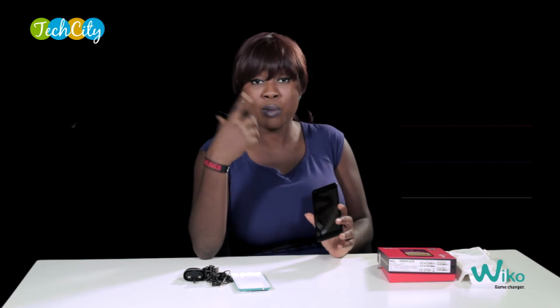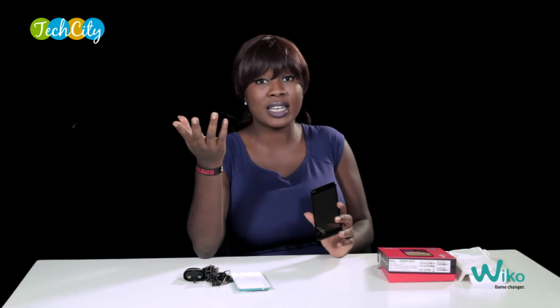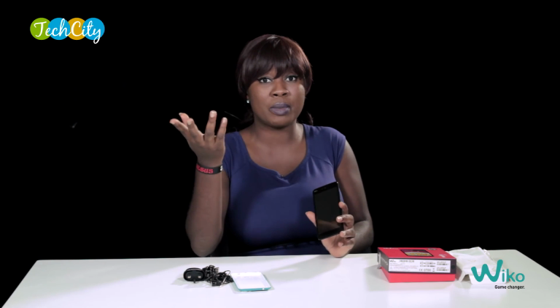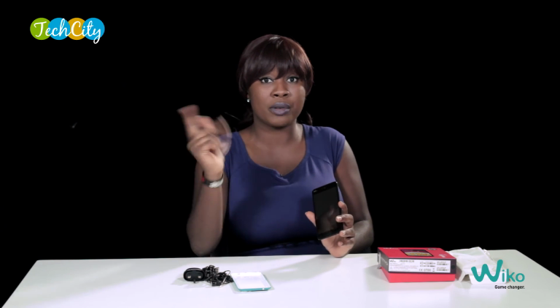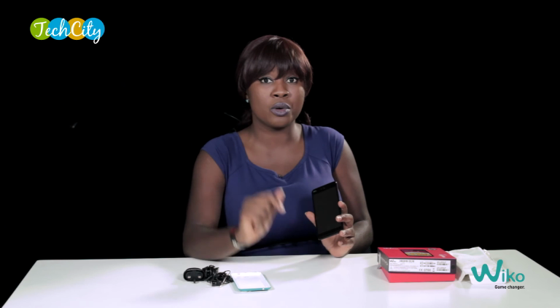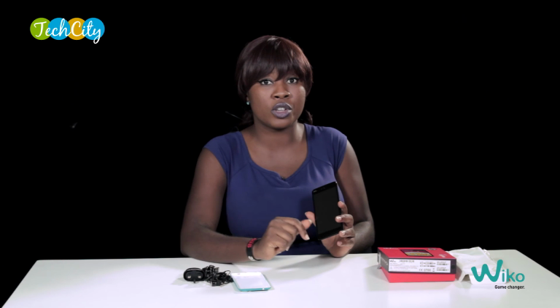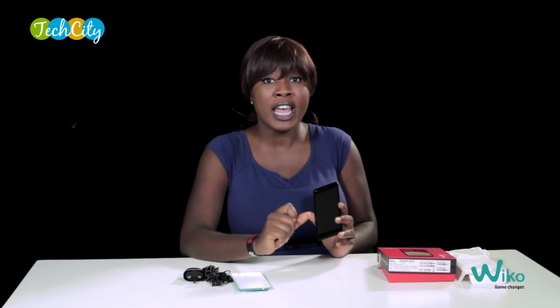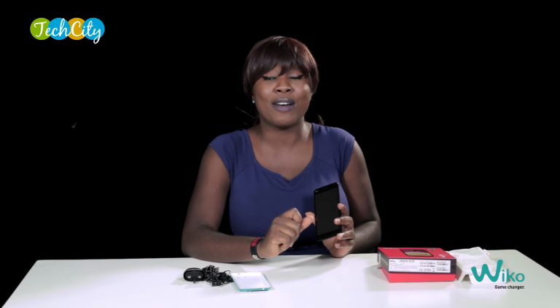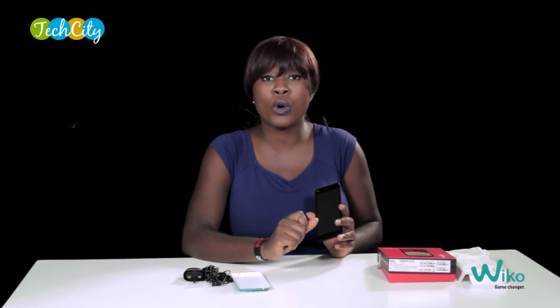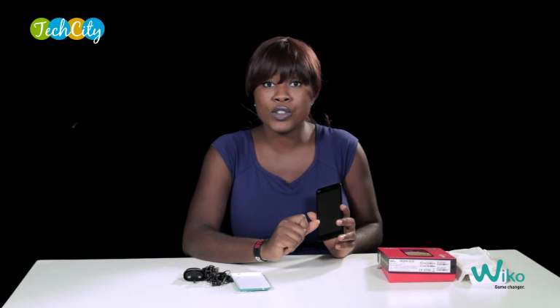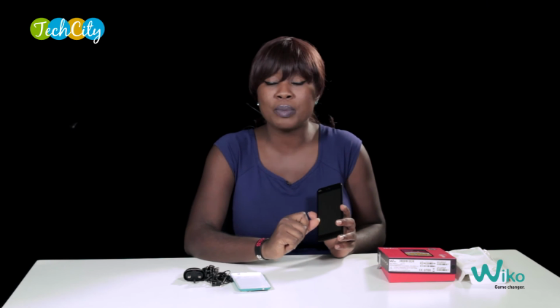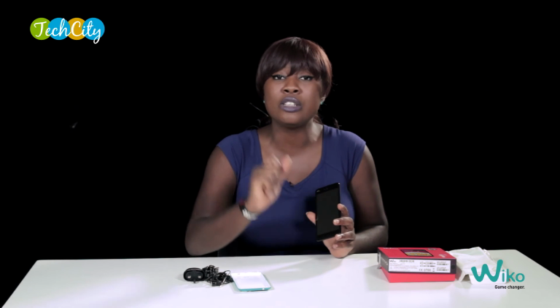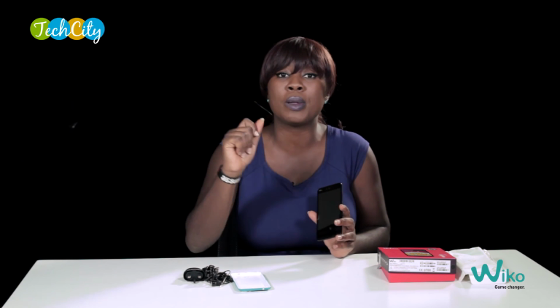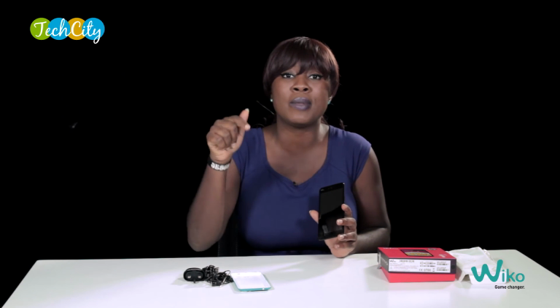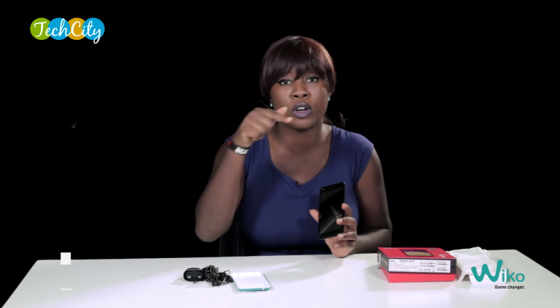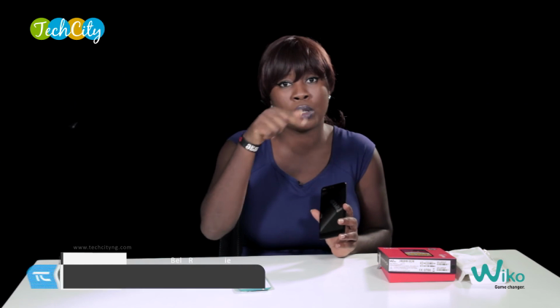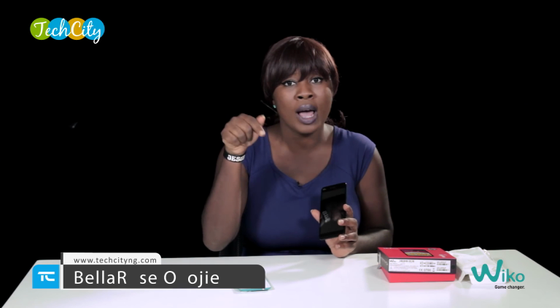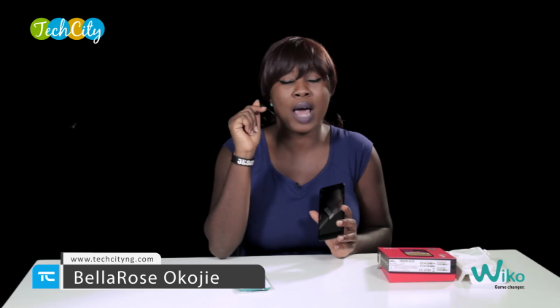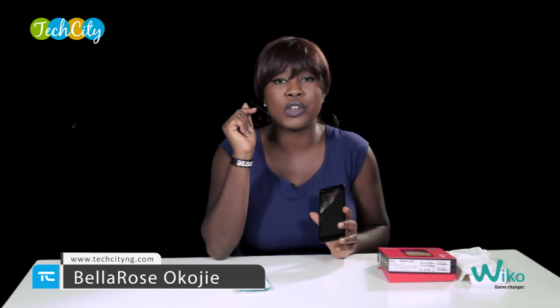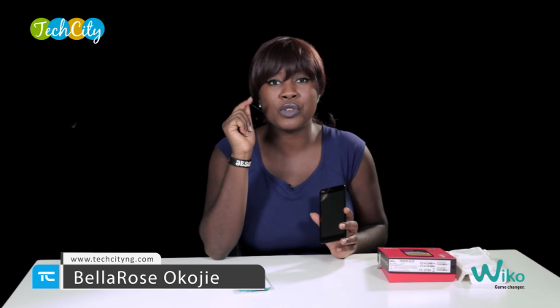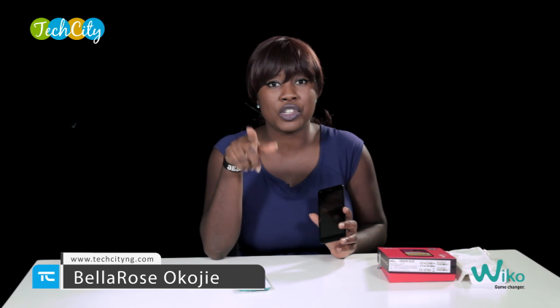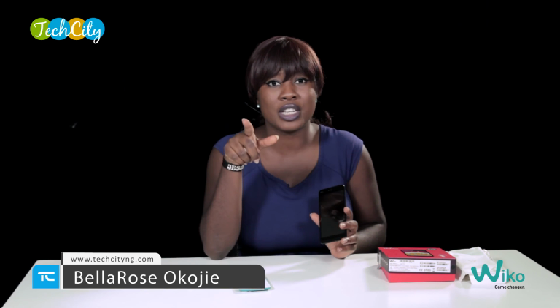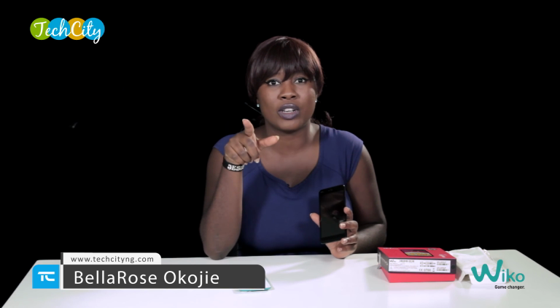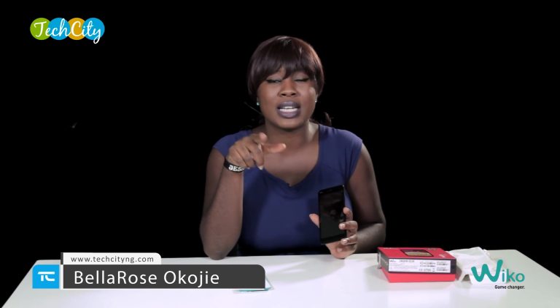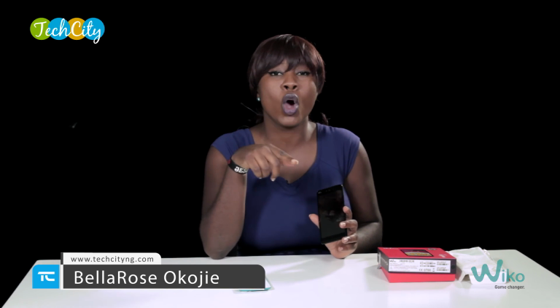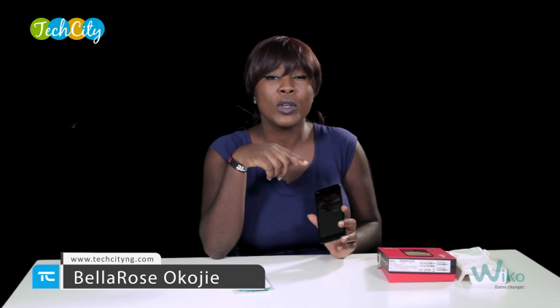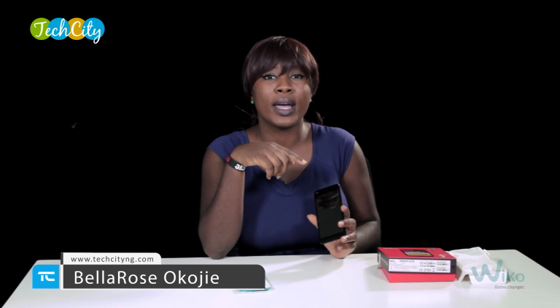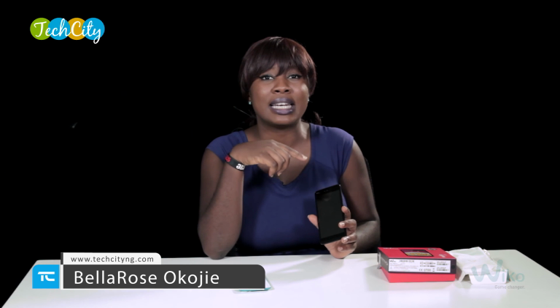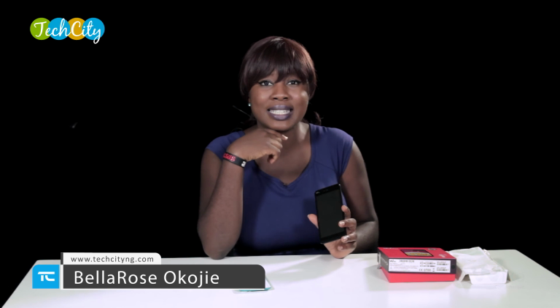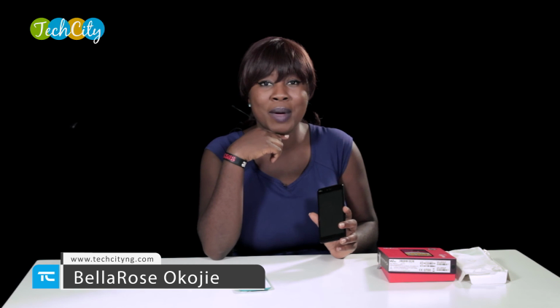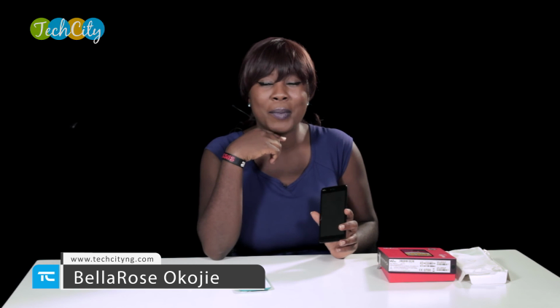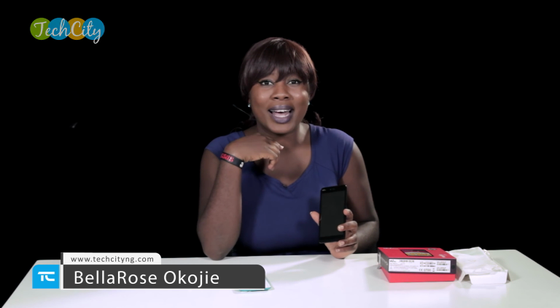My name once again is Belarizu Koji. If you have any questions, please drop that in the box below, and make sure you share this video. Until I come your way again next time, bye-bye.